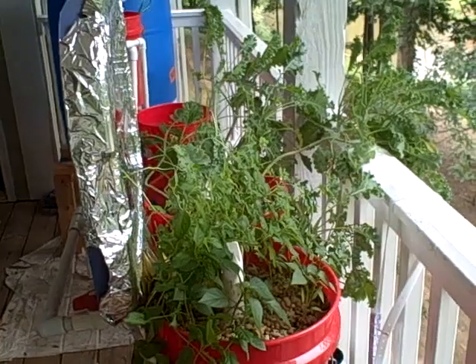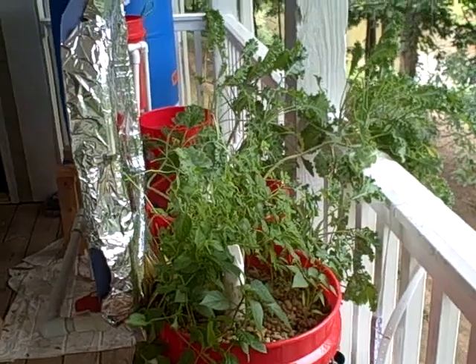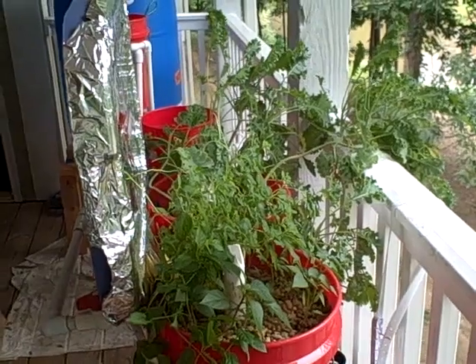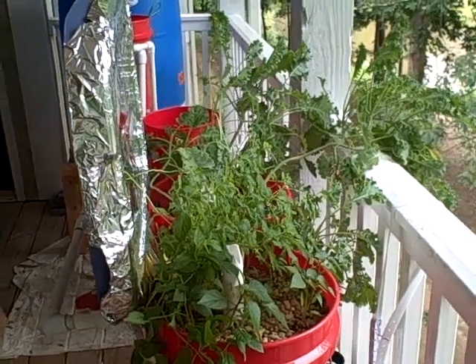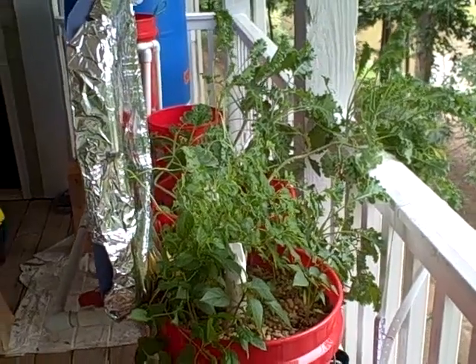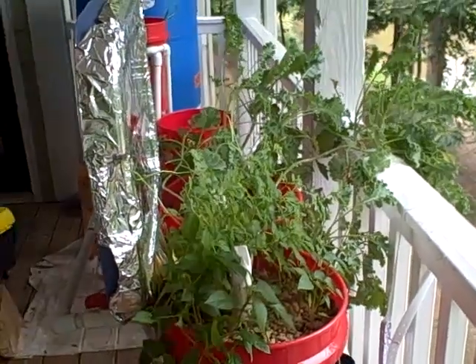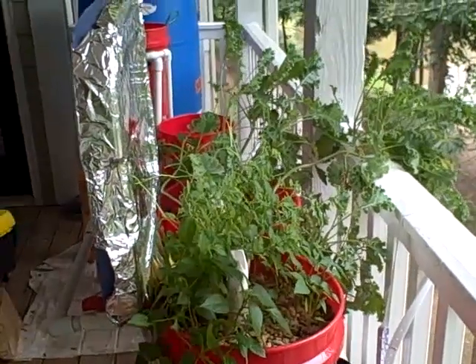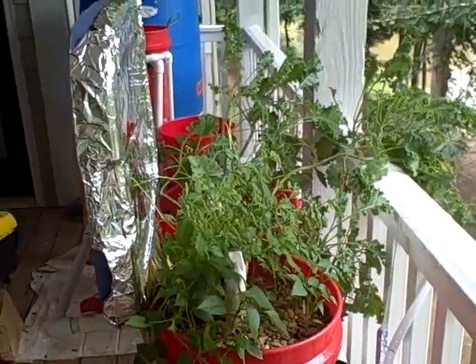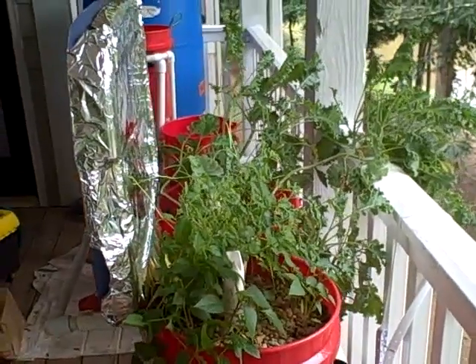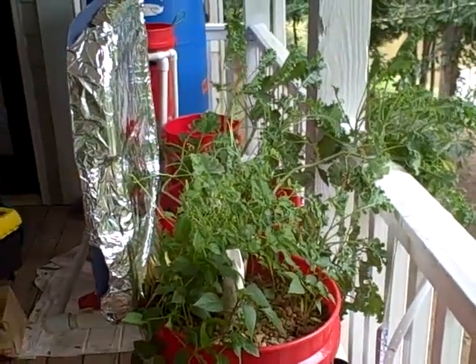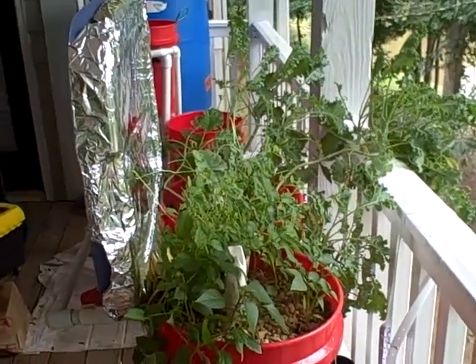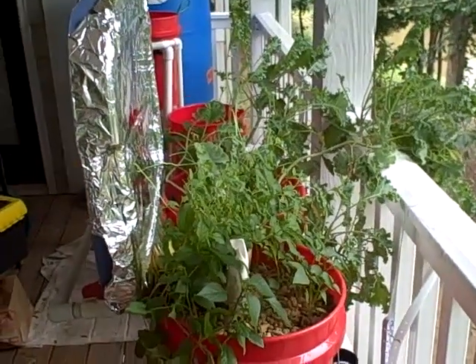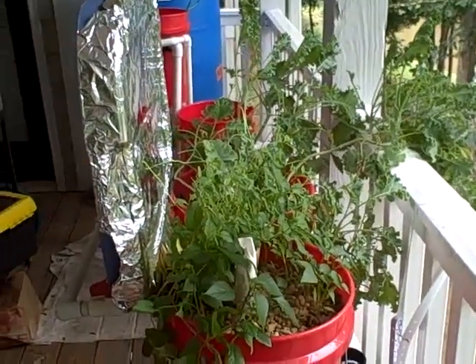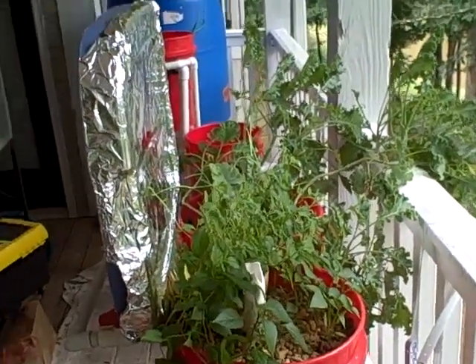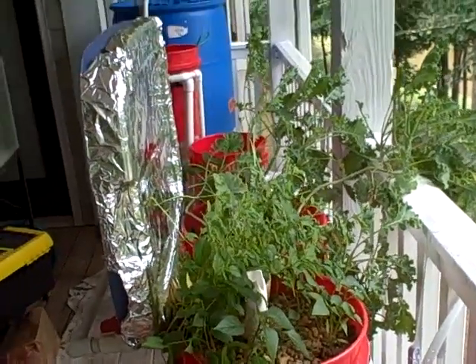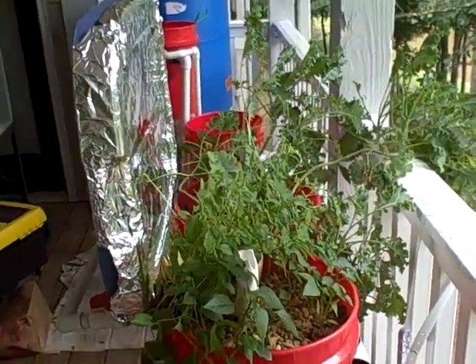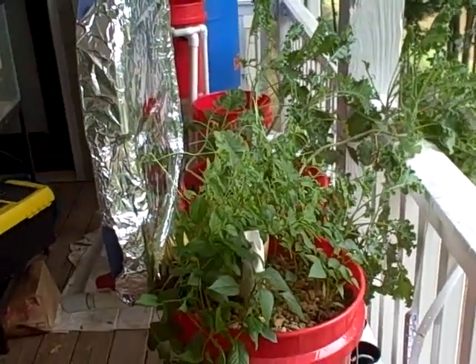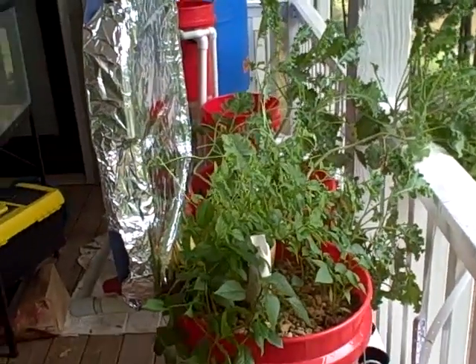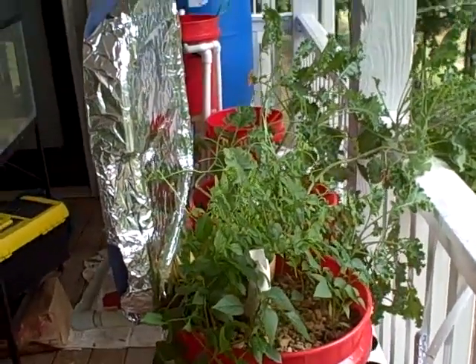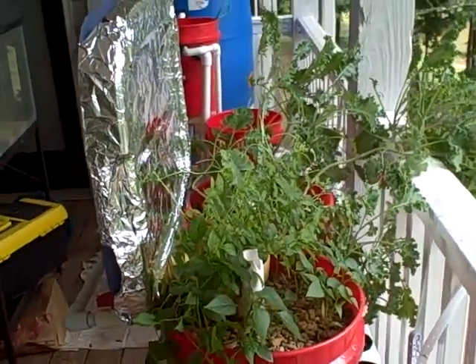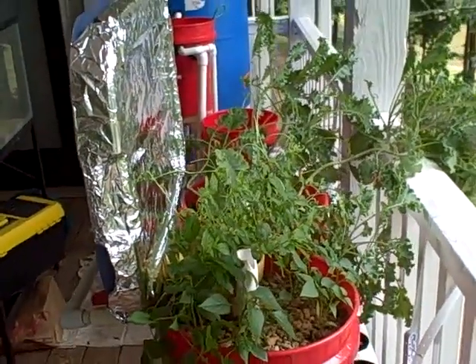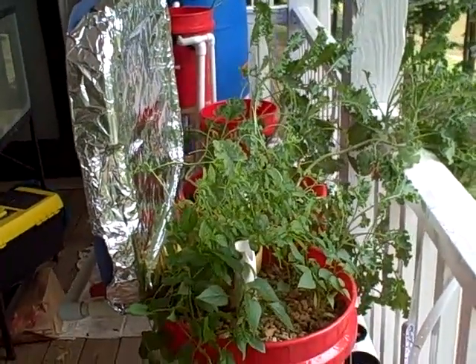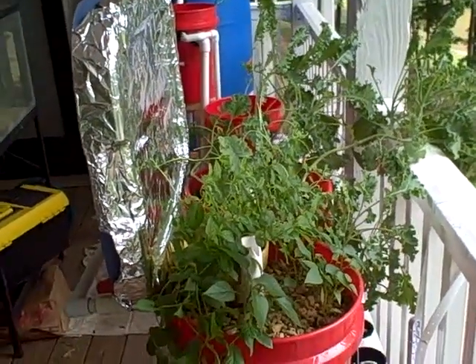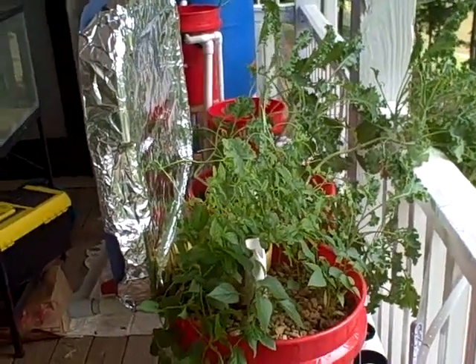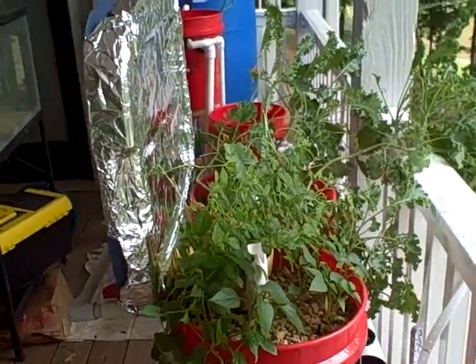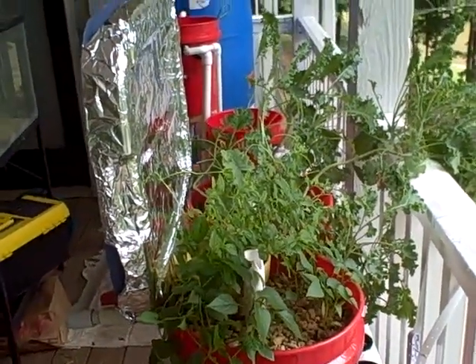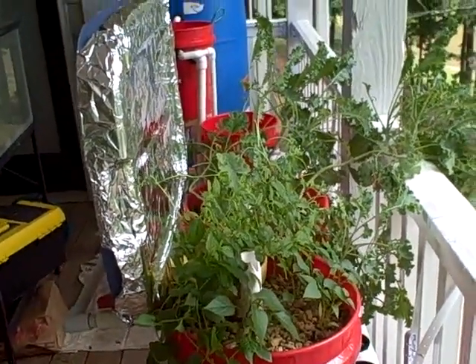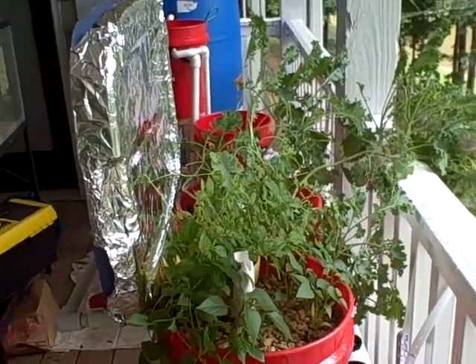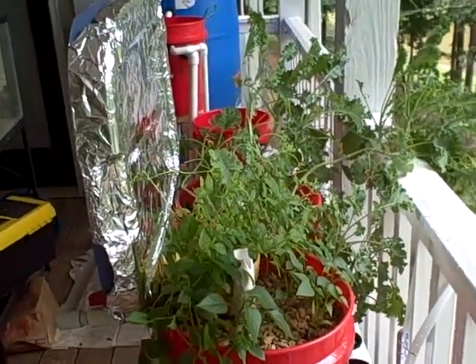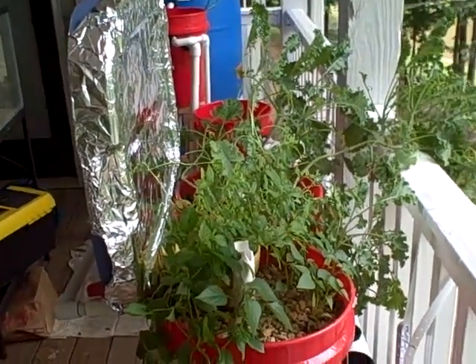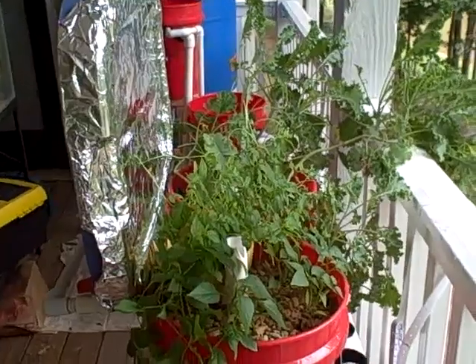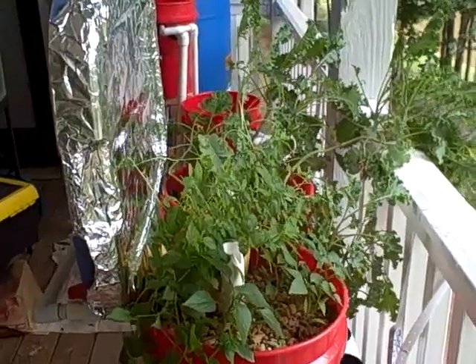Hey, it's Tomo. I just wanted to do a quick update of the aquaponics system.